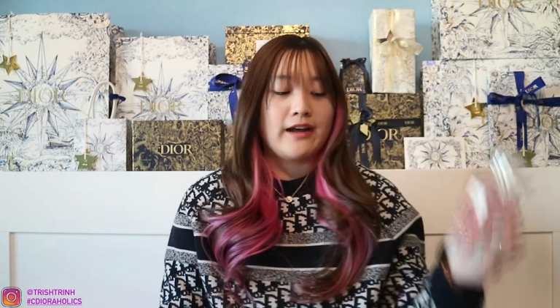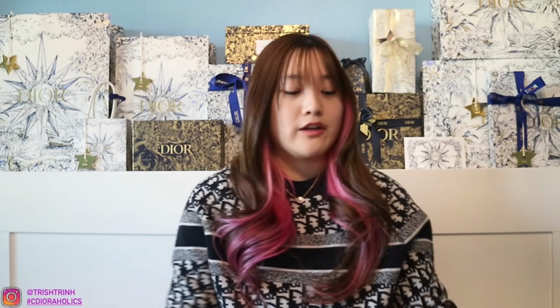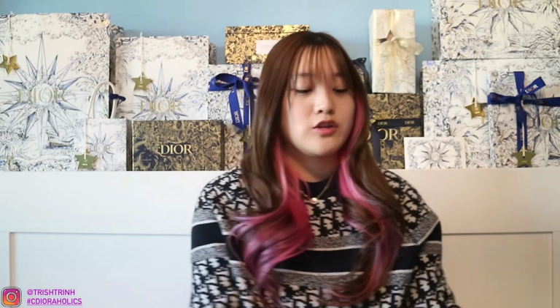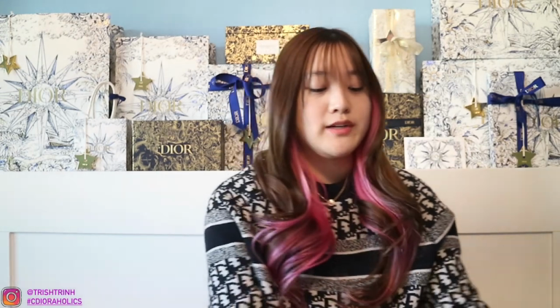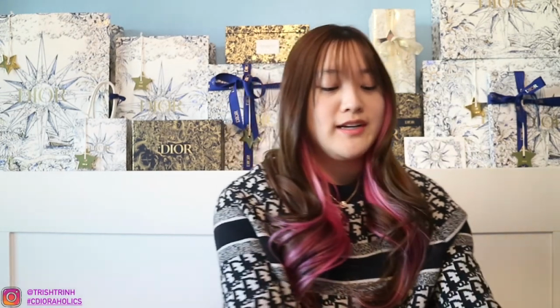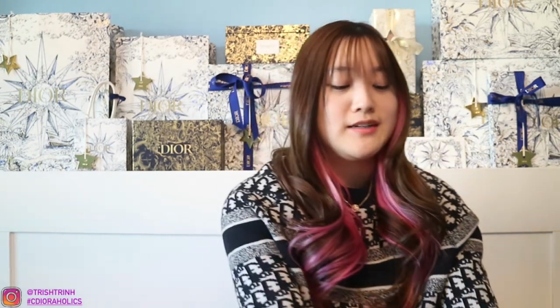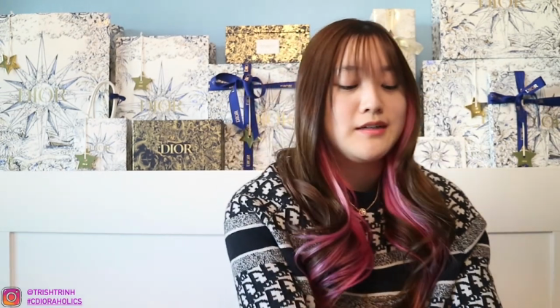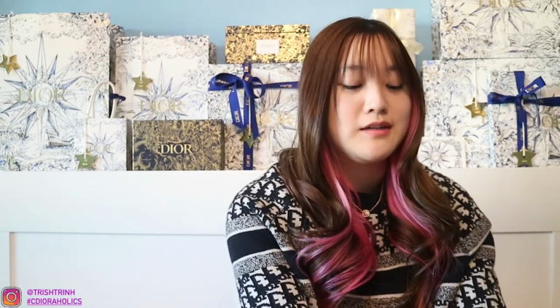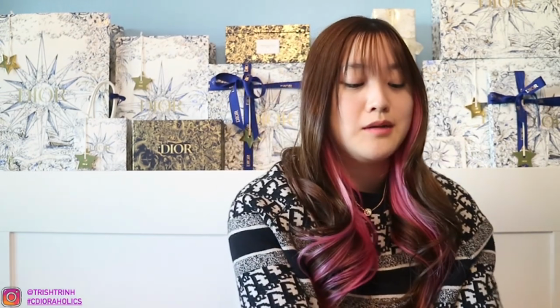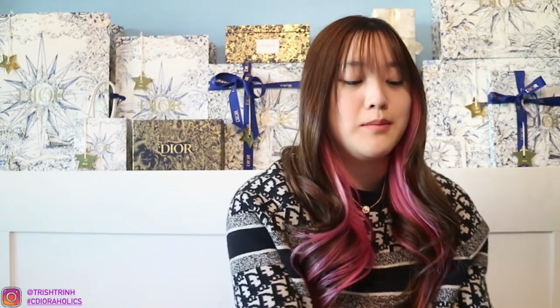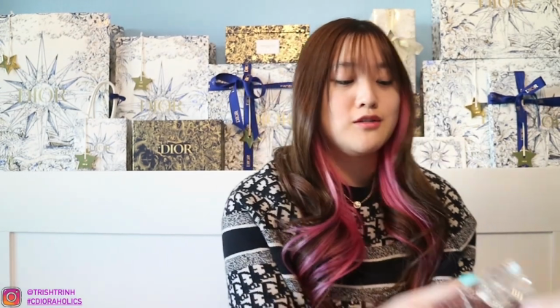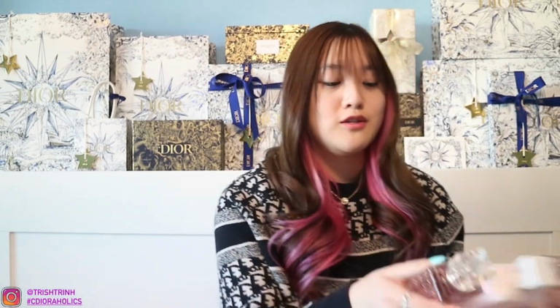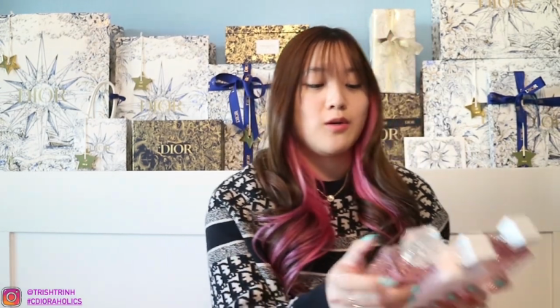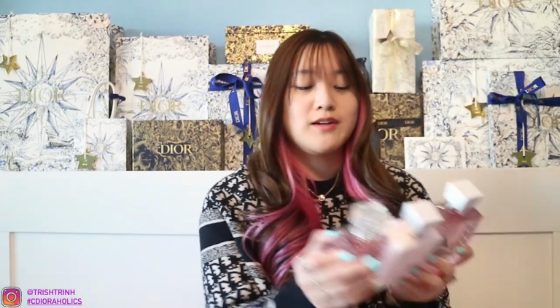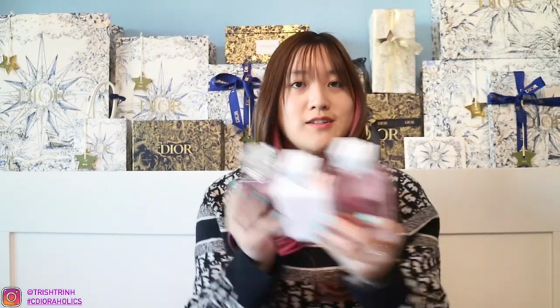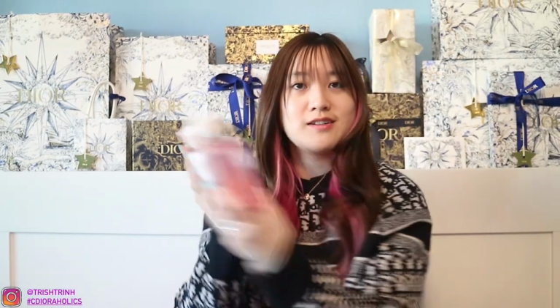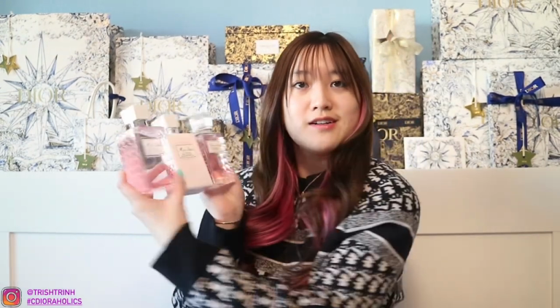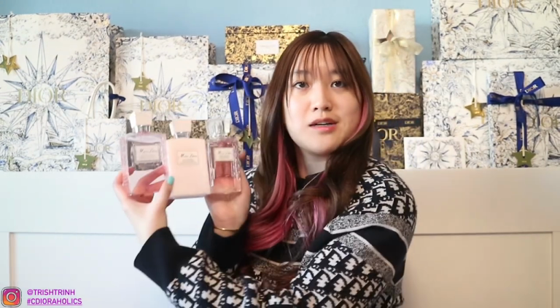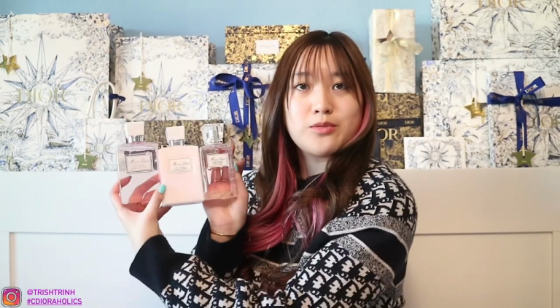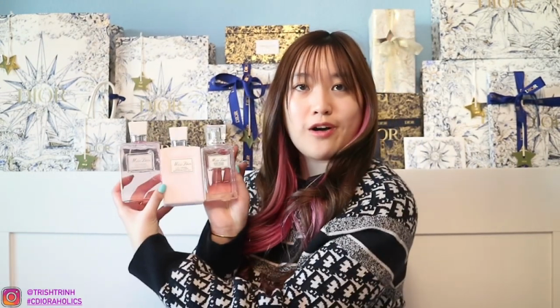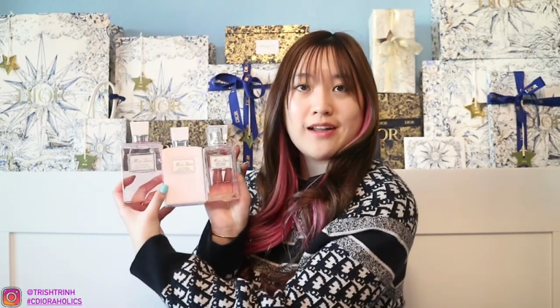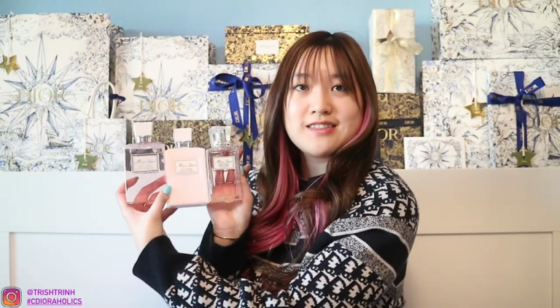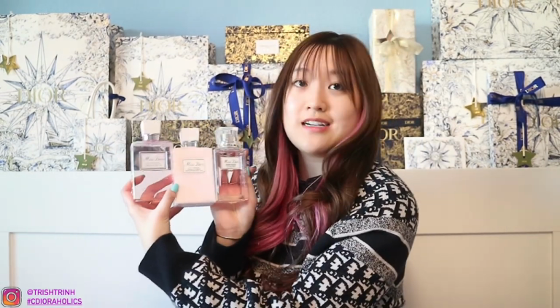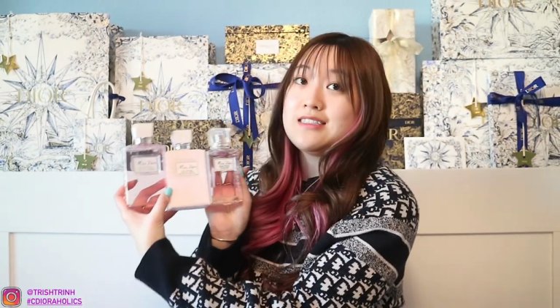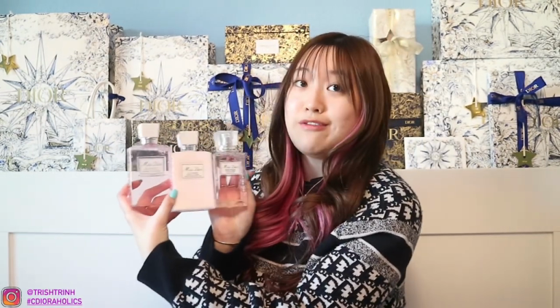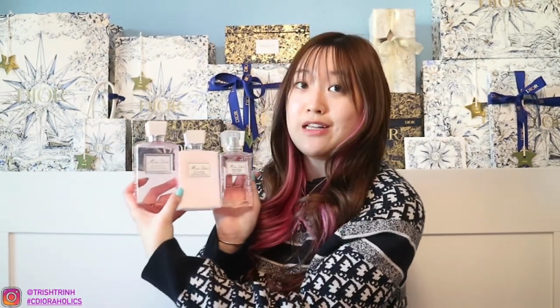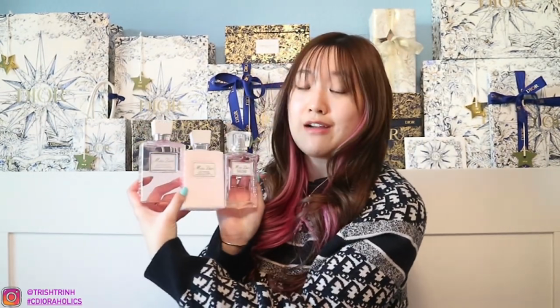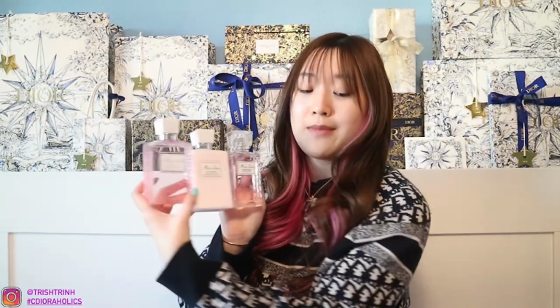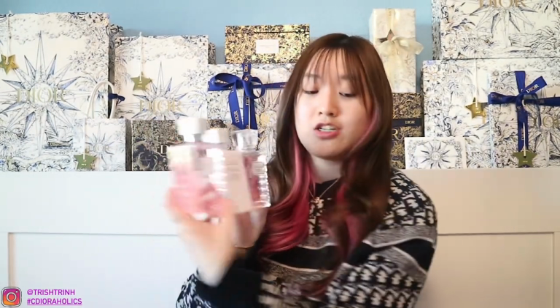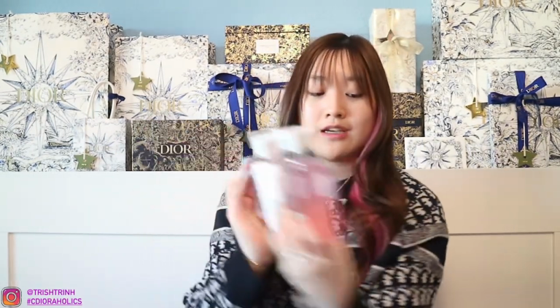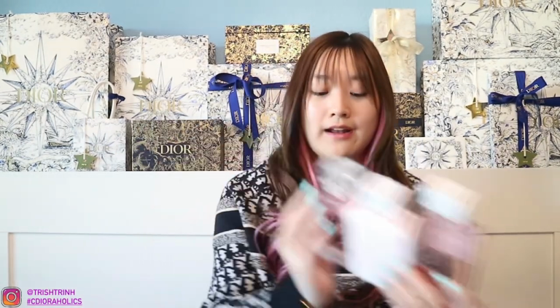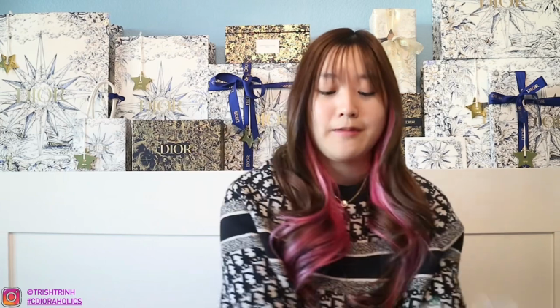So I got three Miss Dior products. Definitely recommend checking it out.